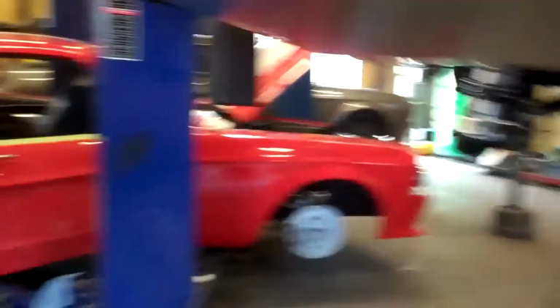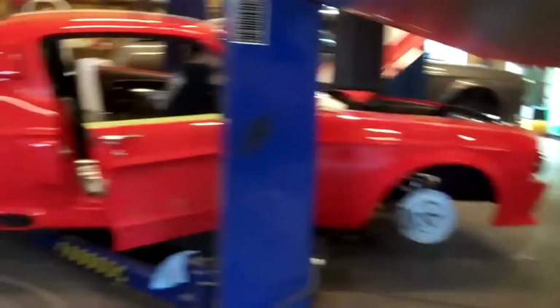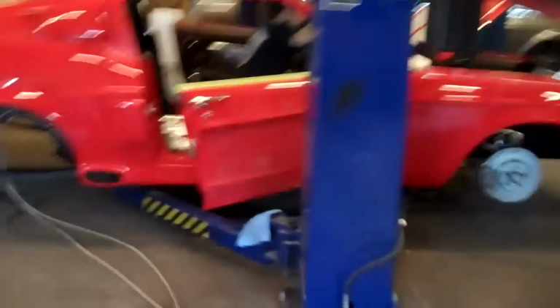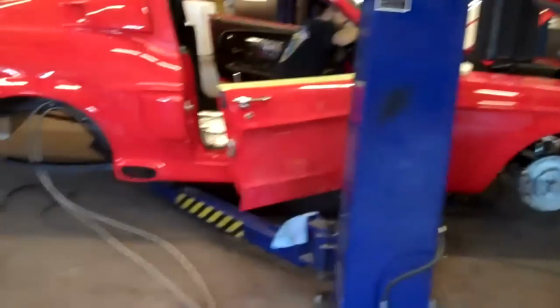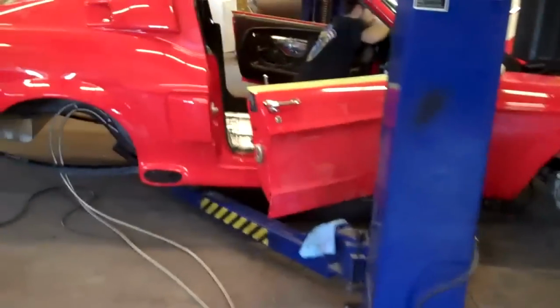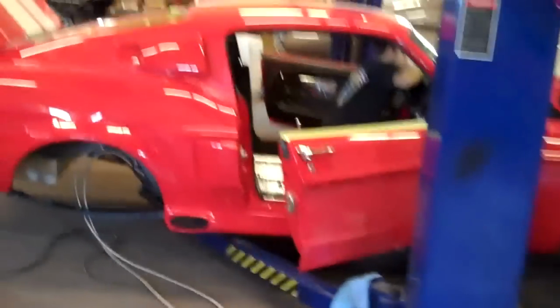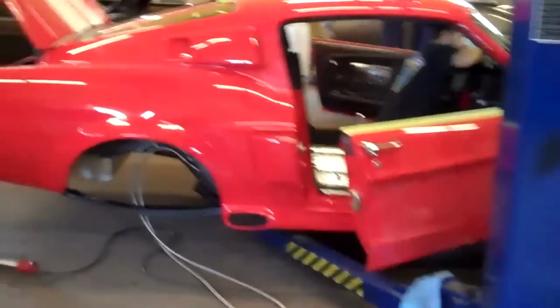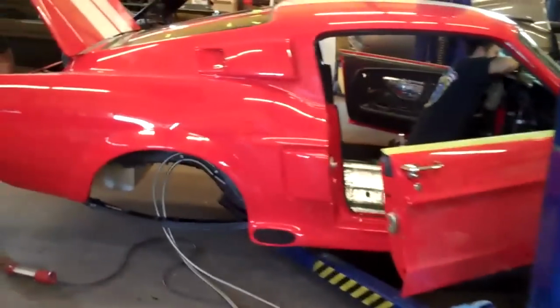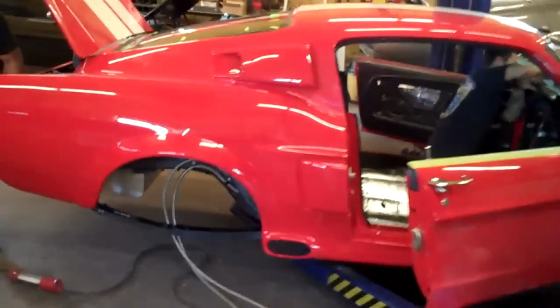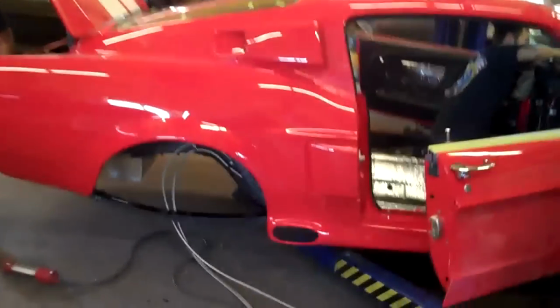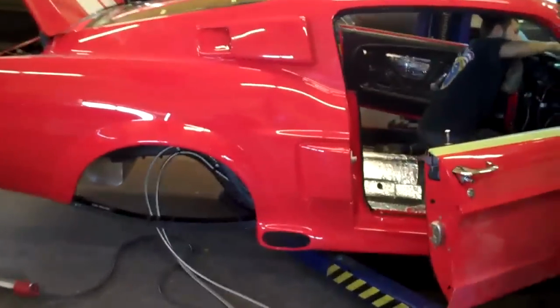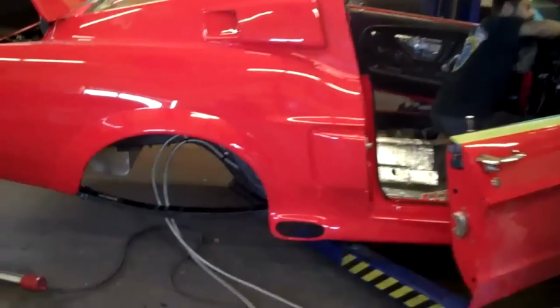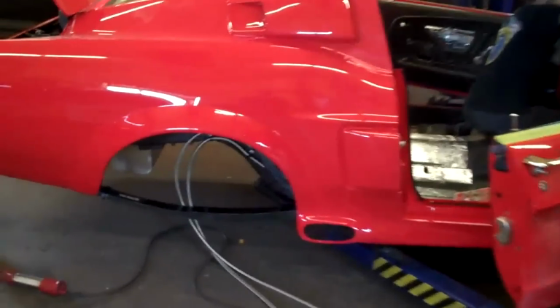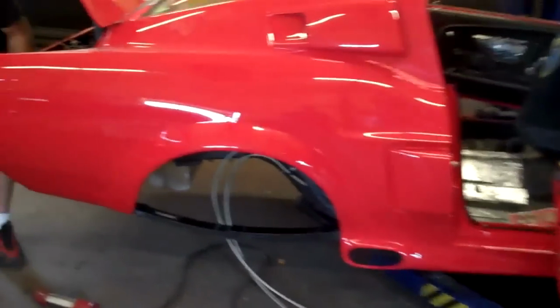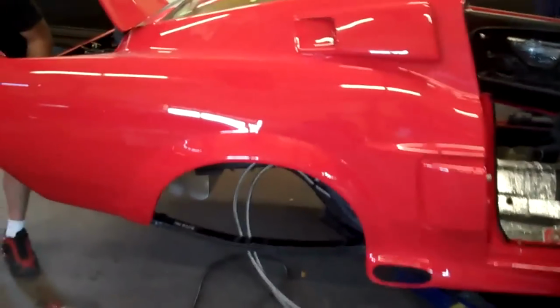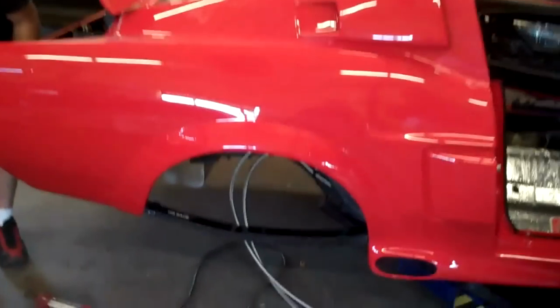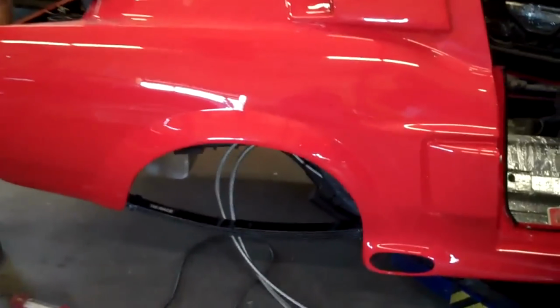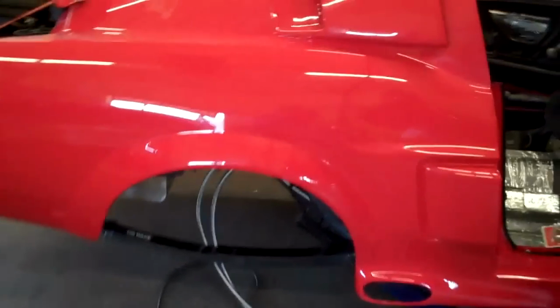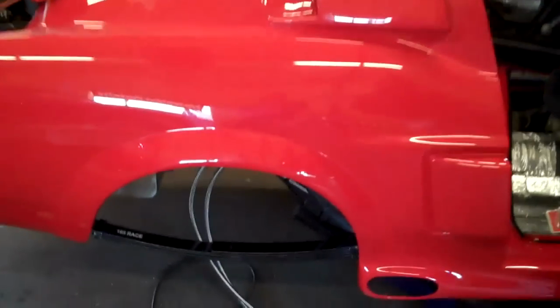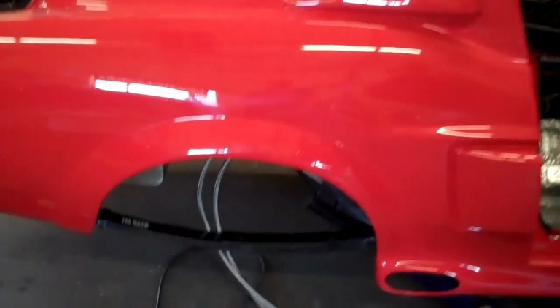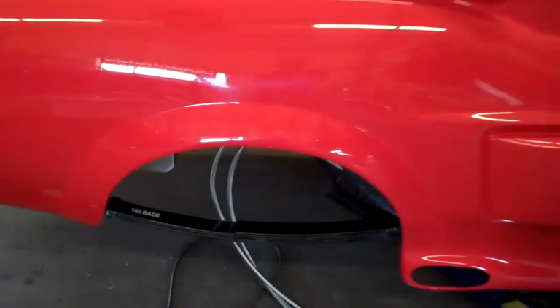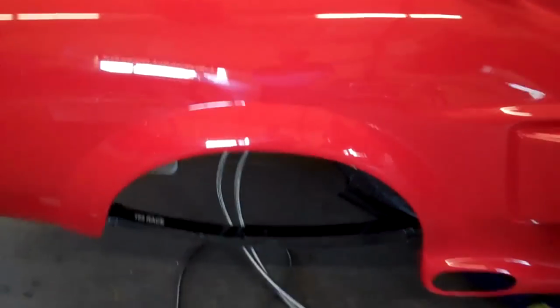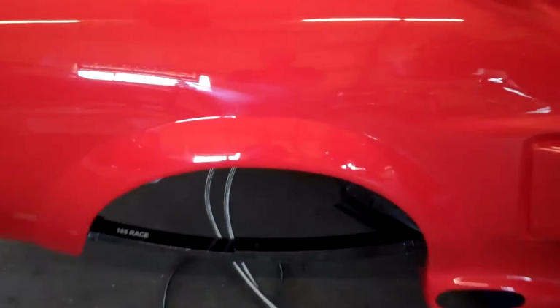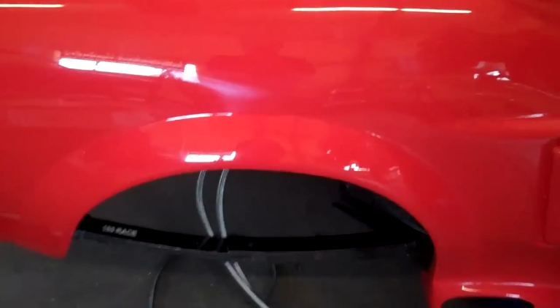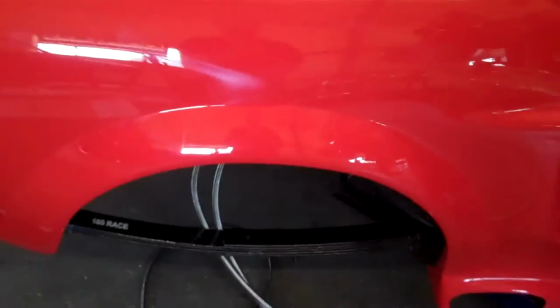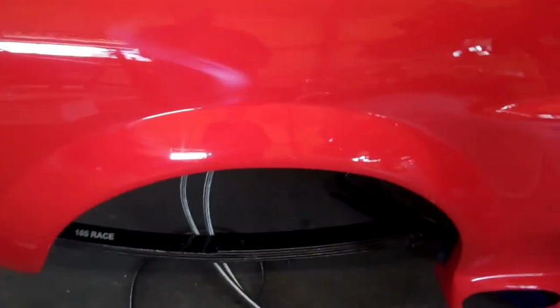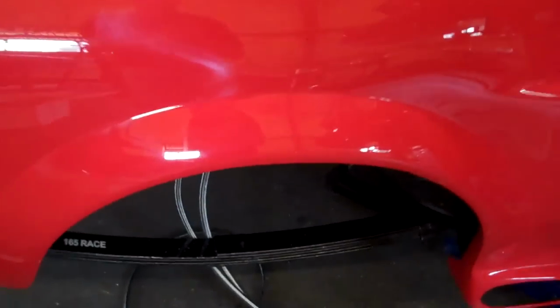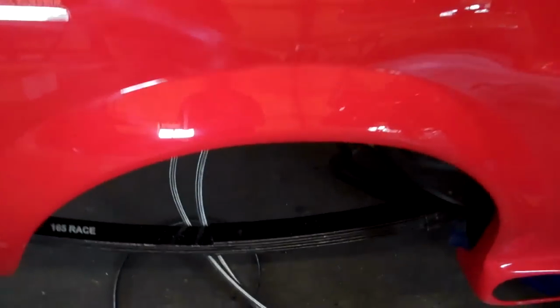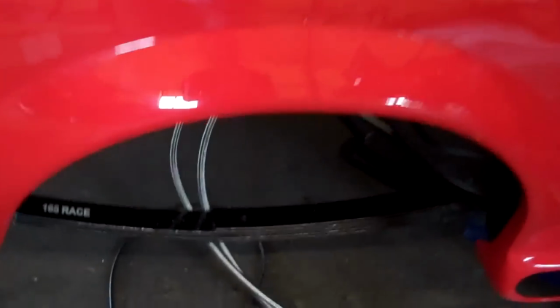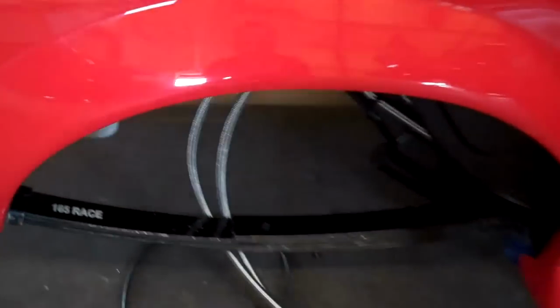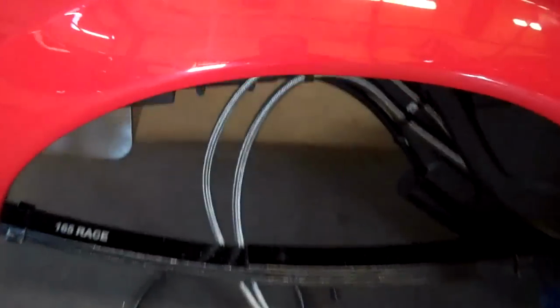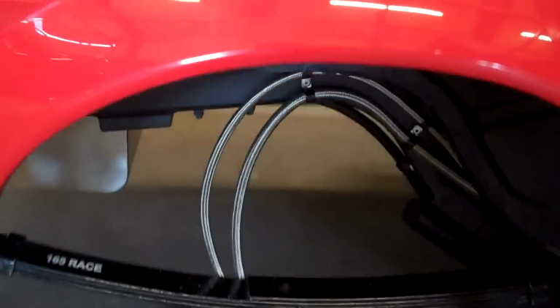This is the intro model that will be at the Shelby Meet, coming up here in June.